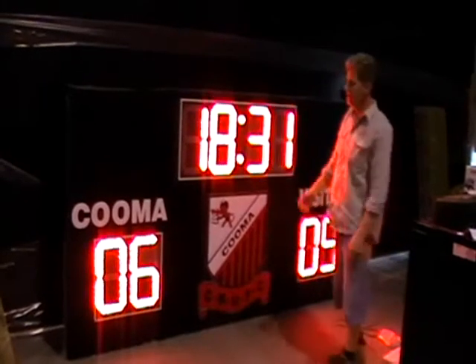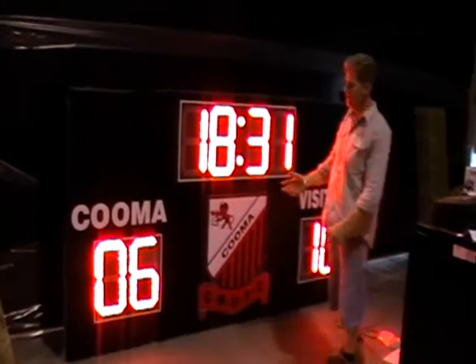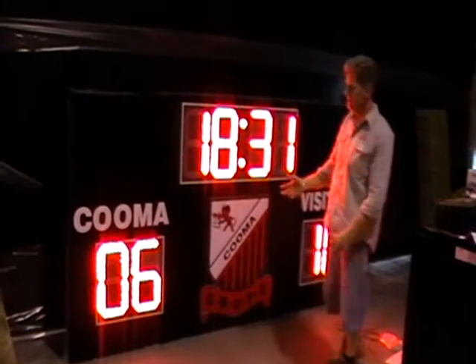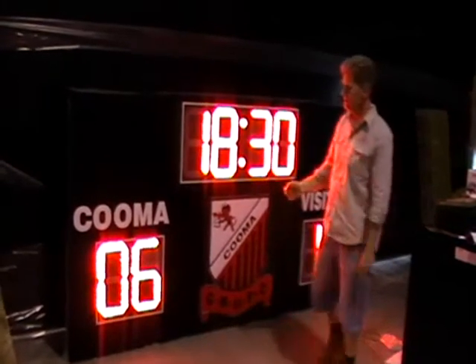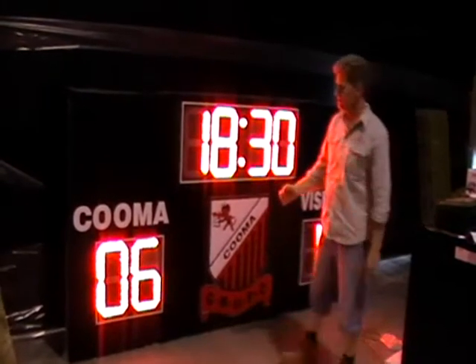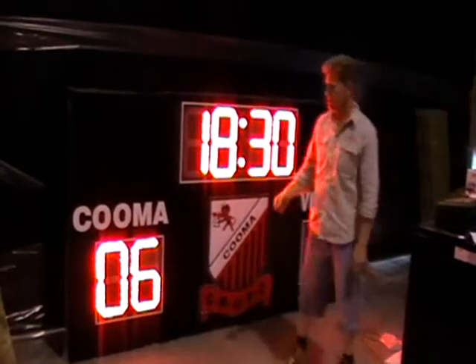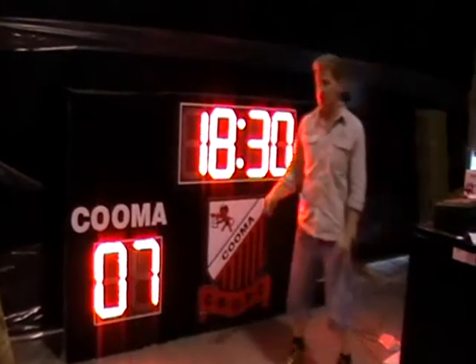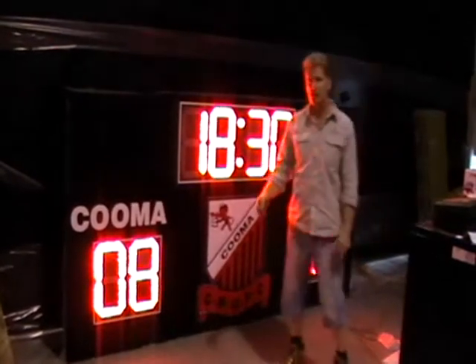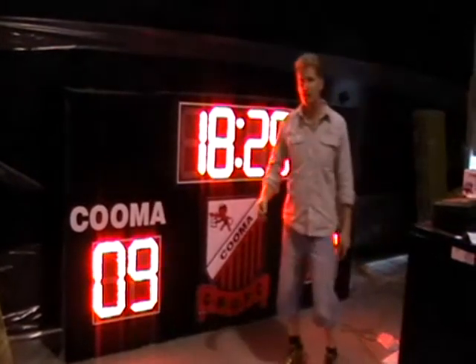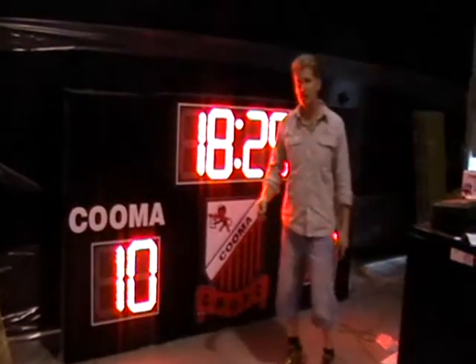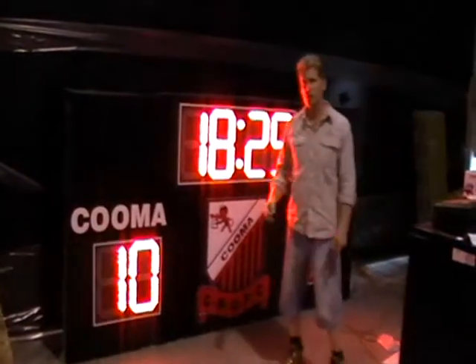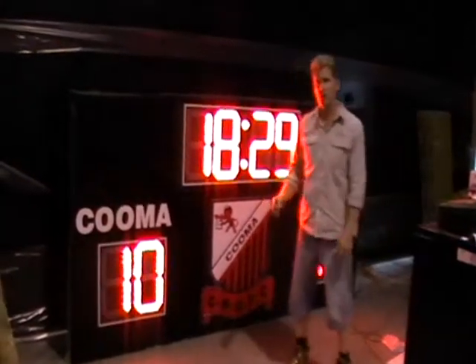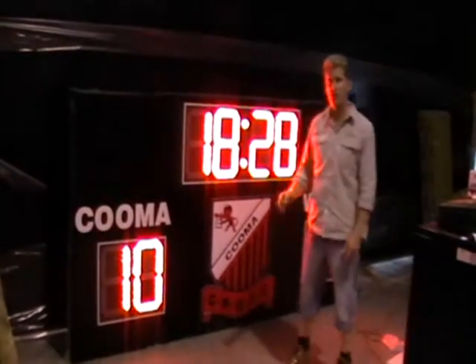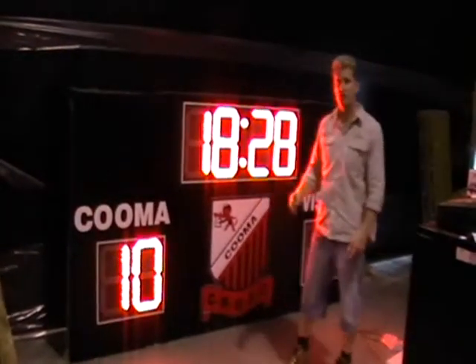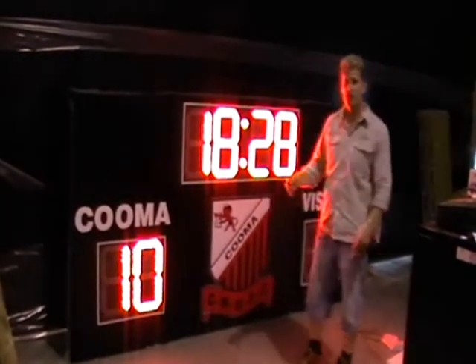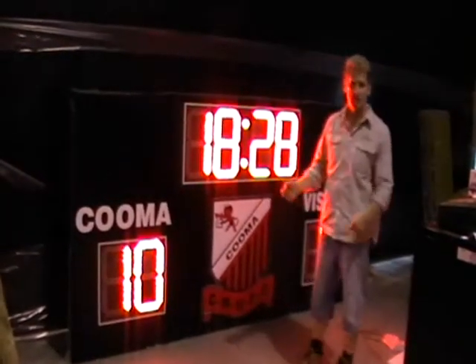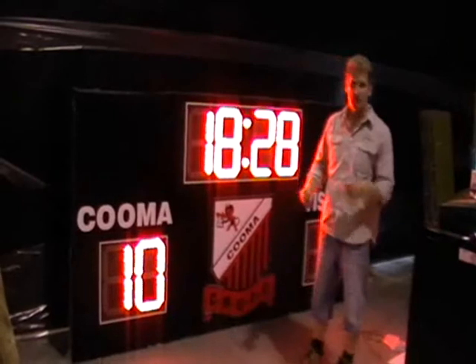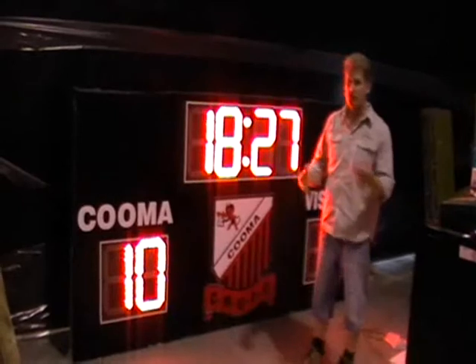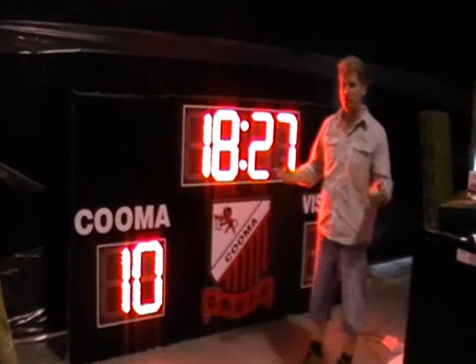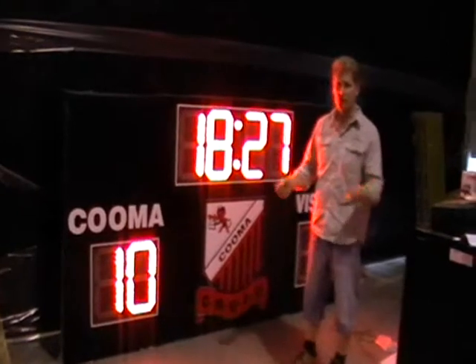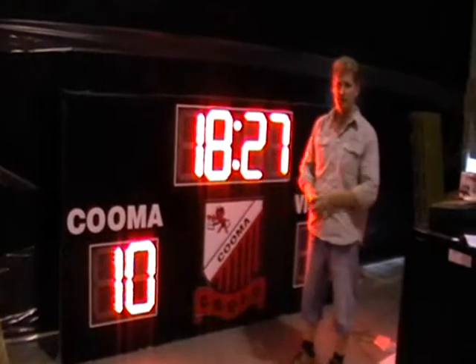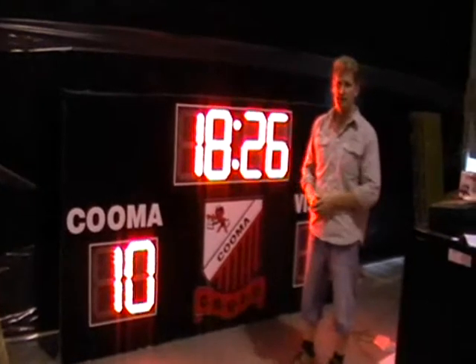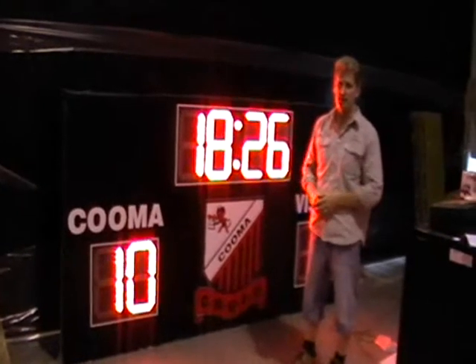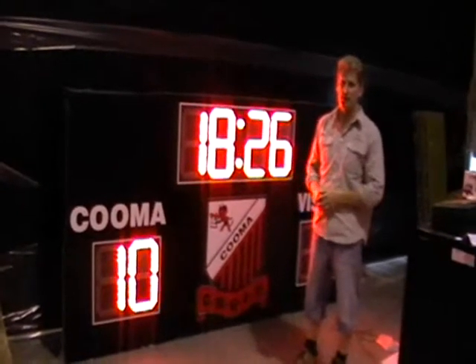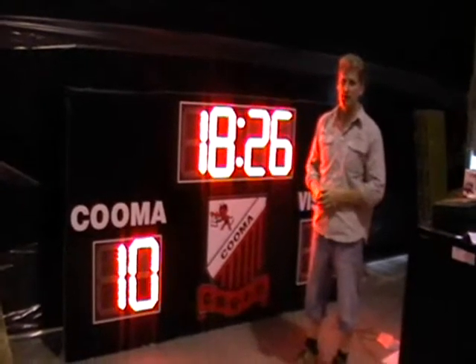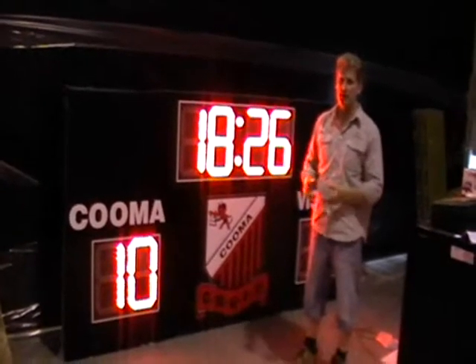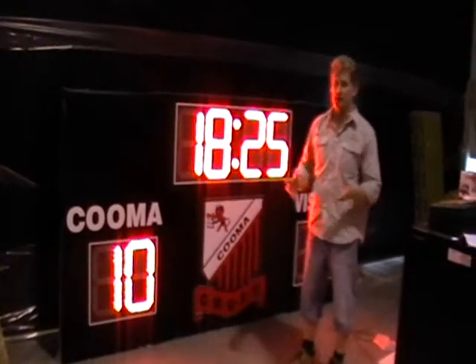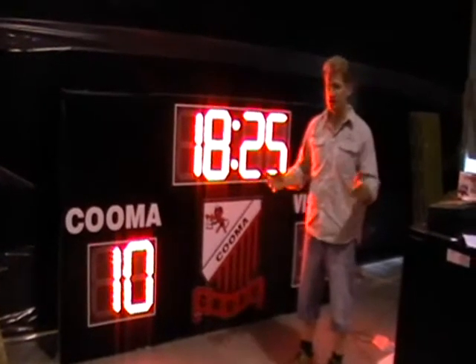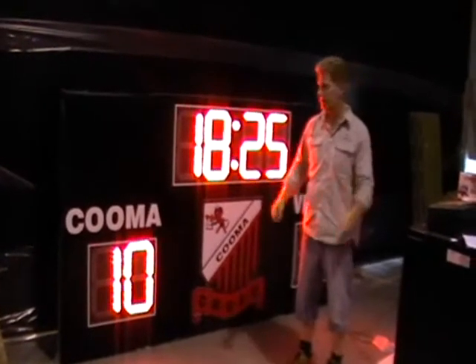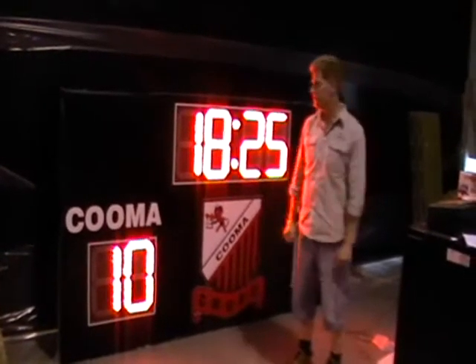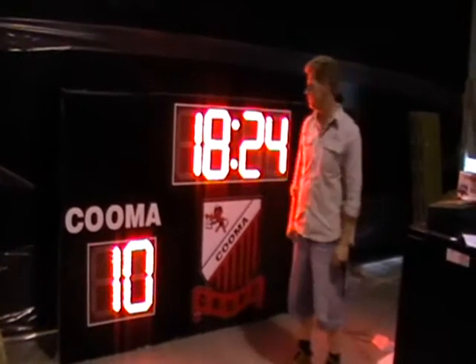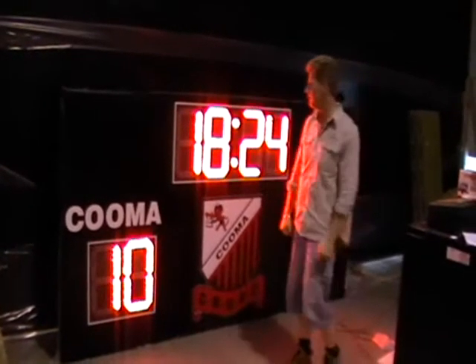If you have a certain sport that requires scores to go up by a certain number — by two, by four, by seven — we can program that in. Anything is possible with that.